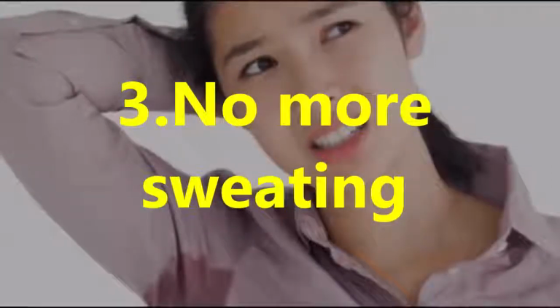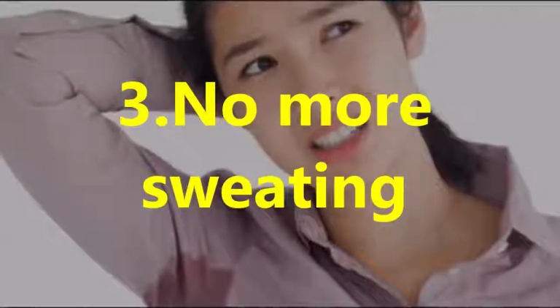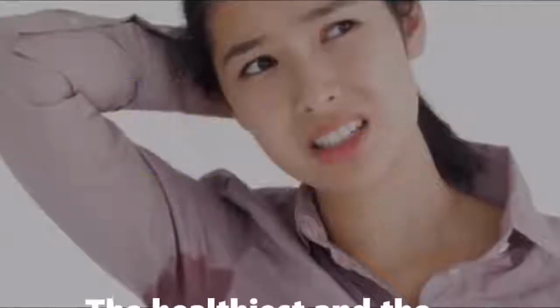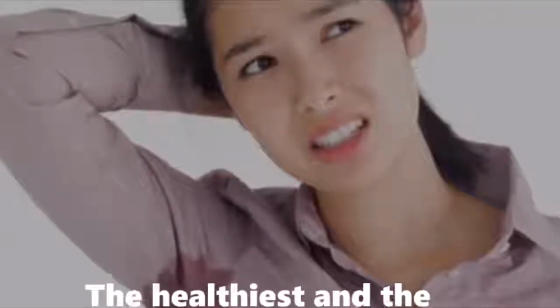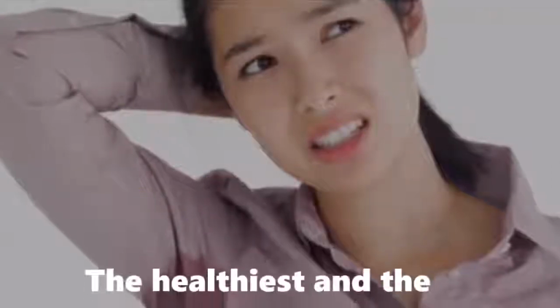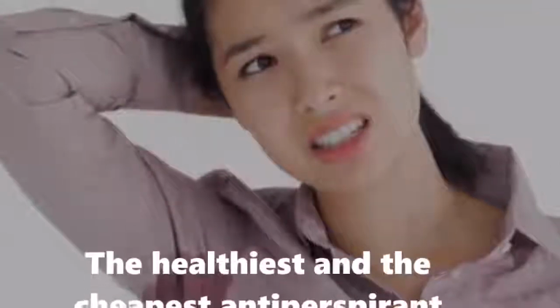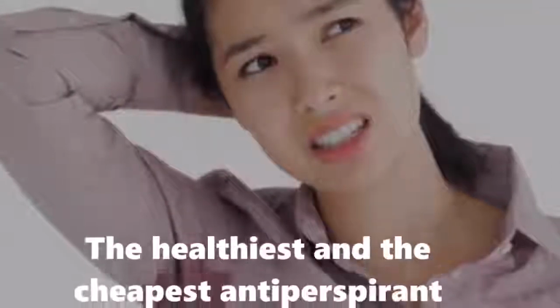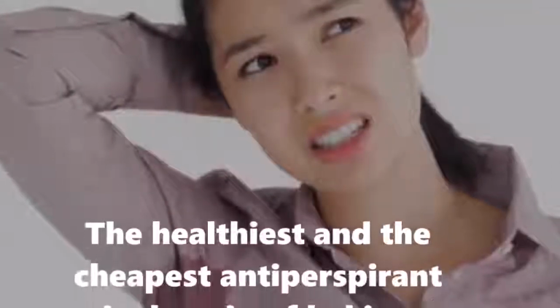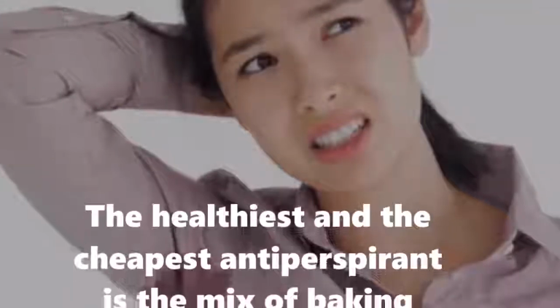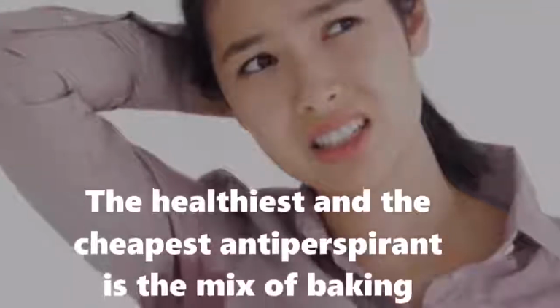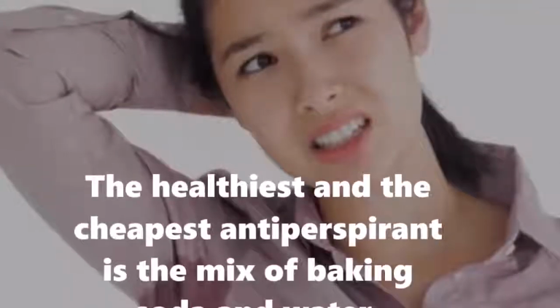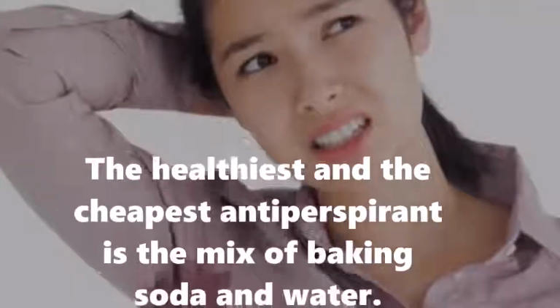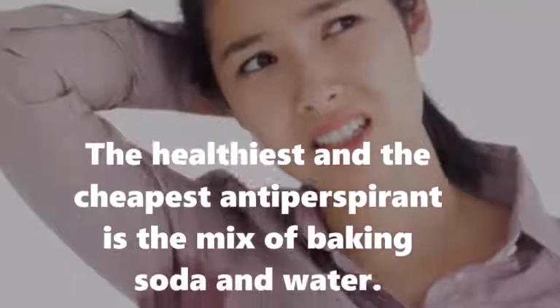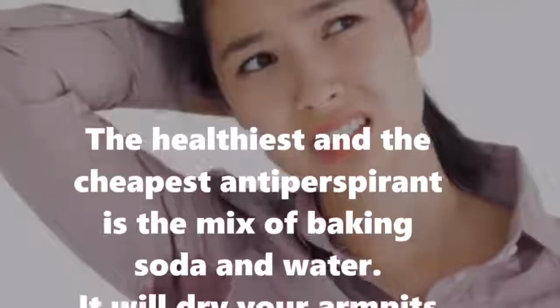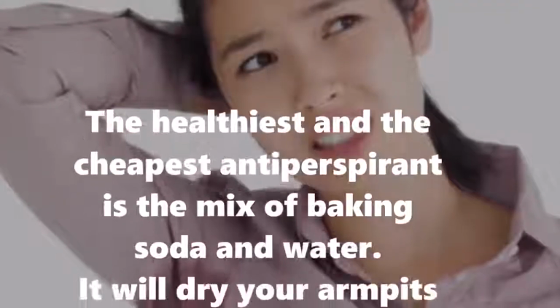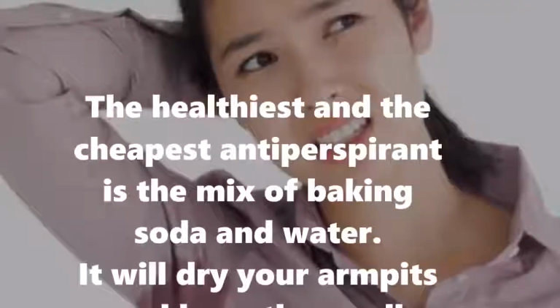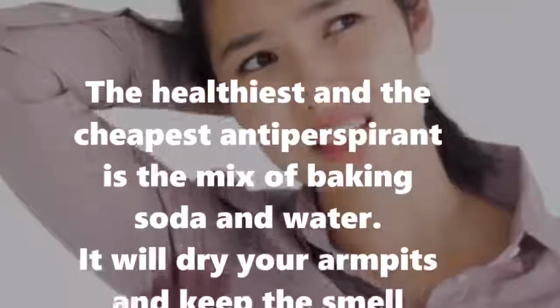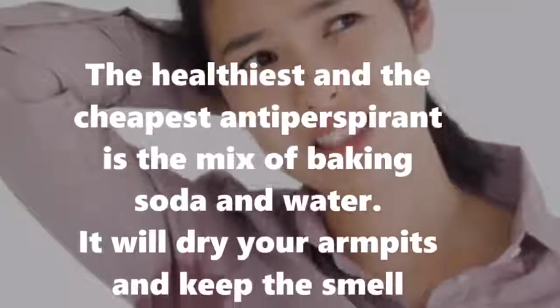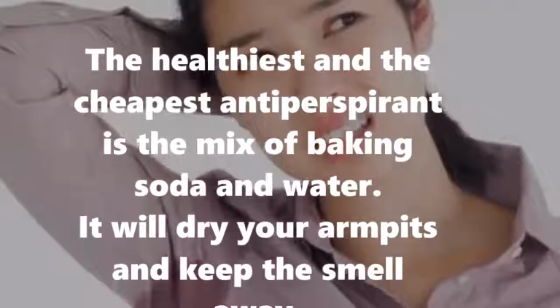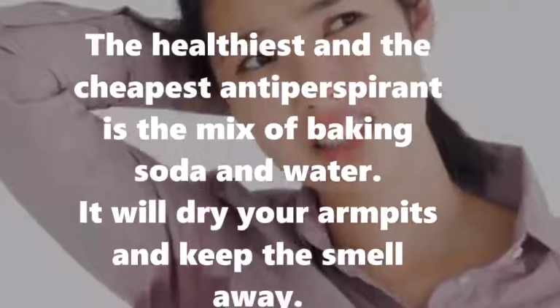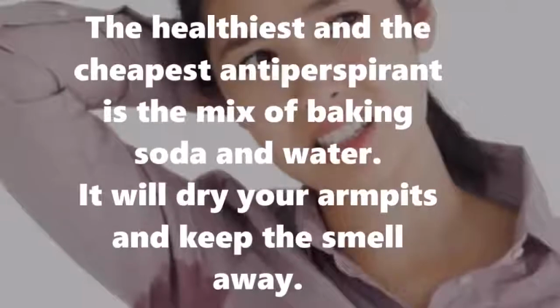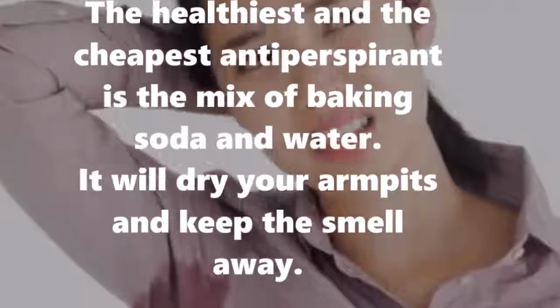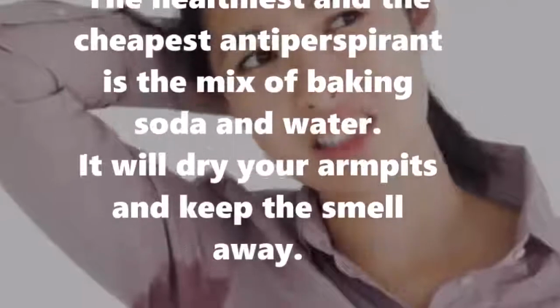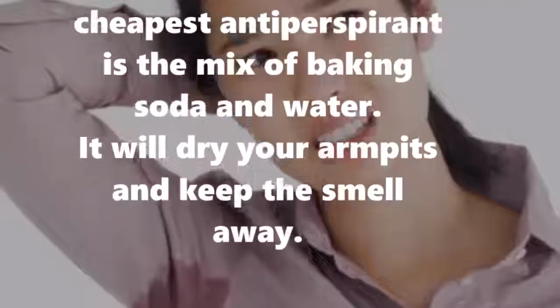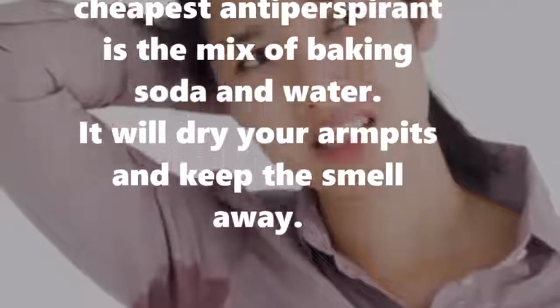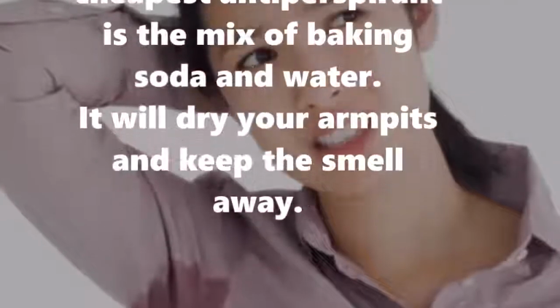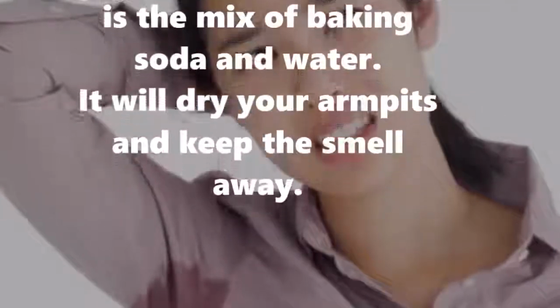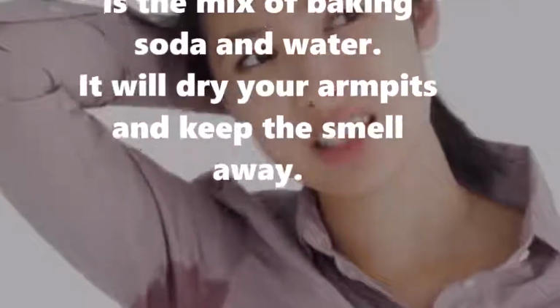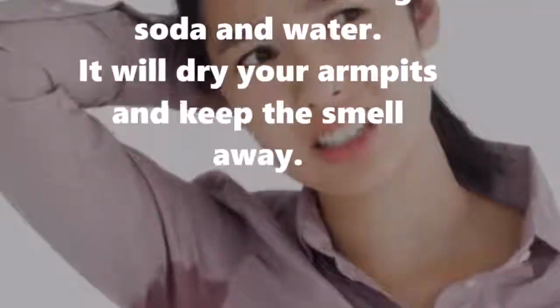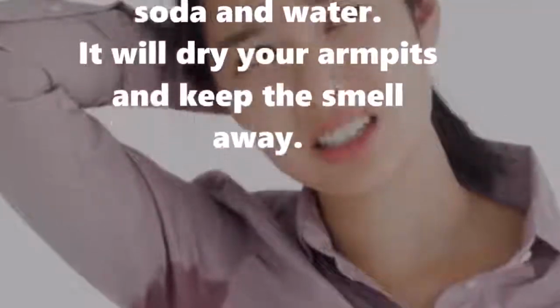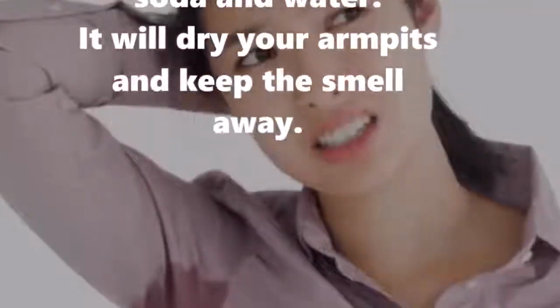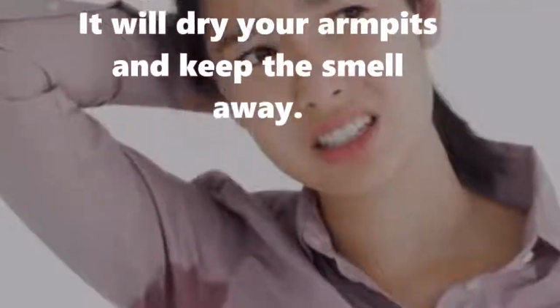Three: no more sweating. The healthiest and cheapest antiperspirant is the mix of baking soda and water. It will dry your armpits and keep the smell away.